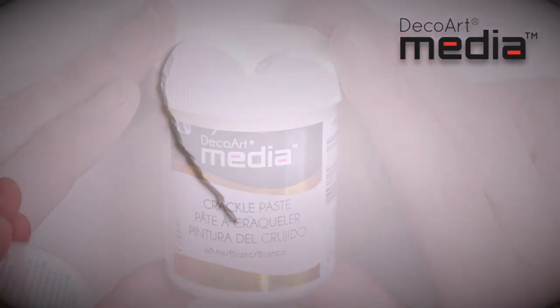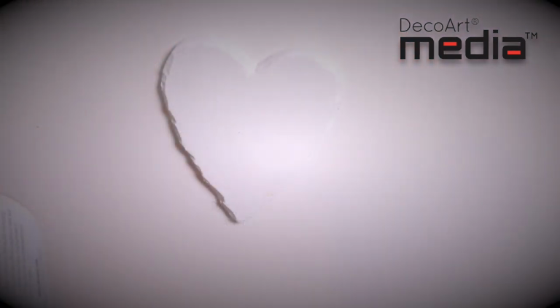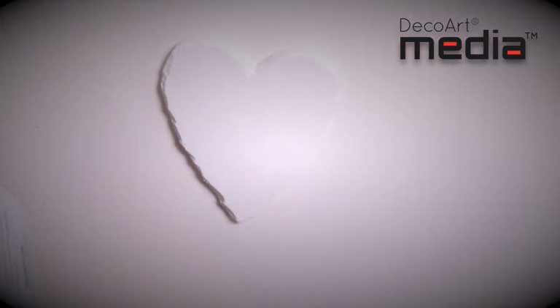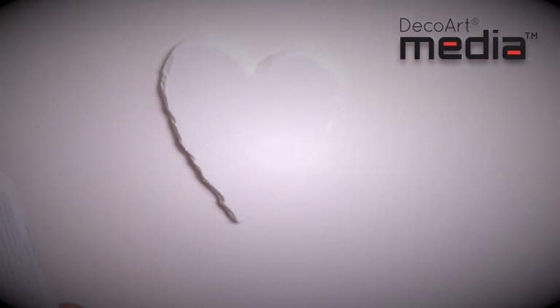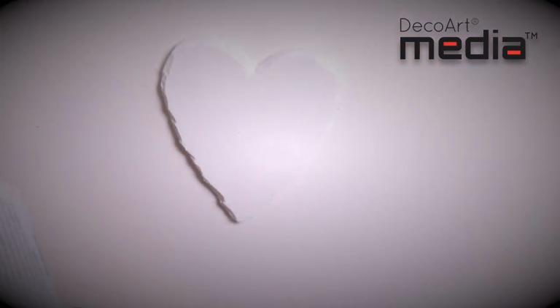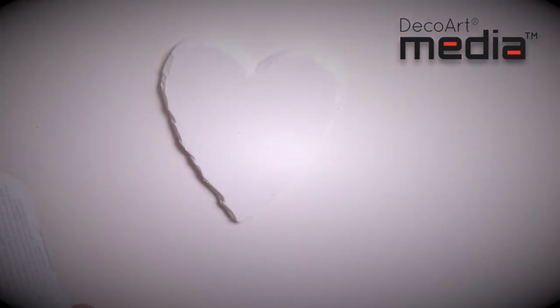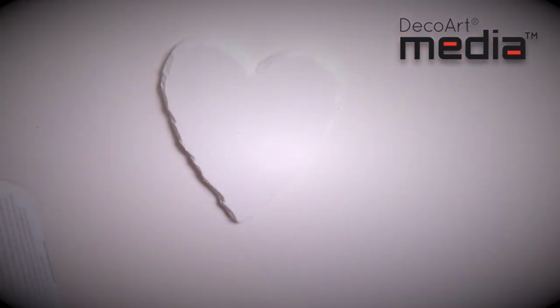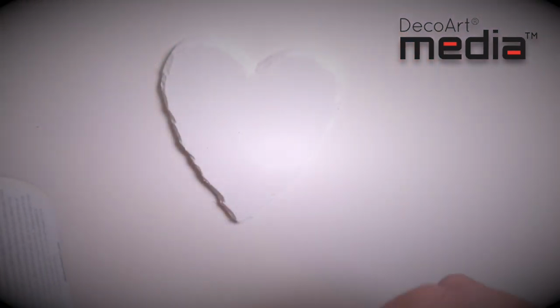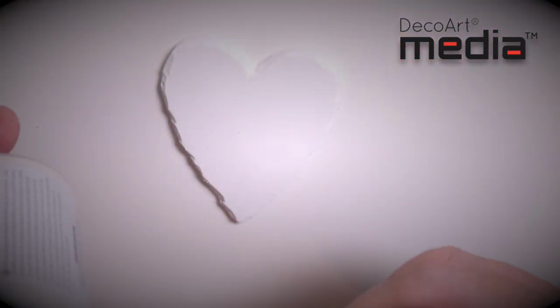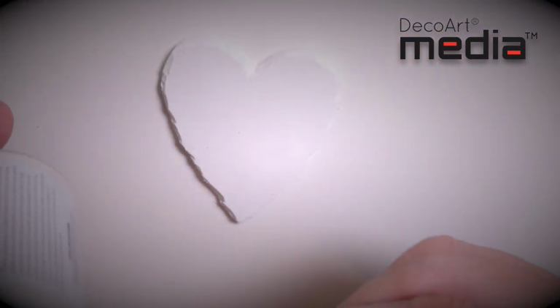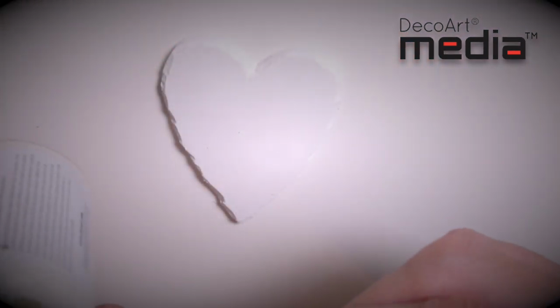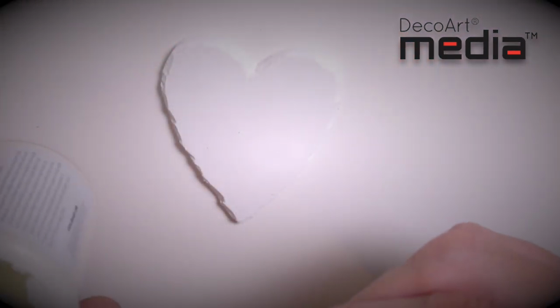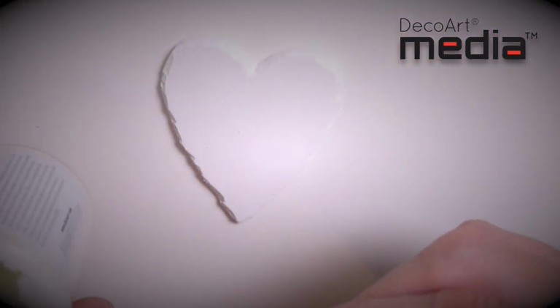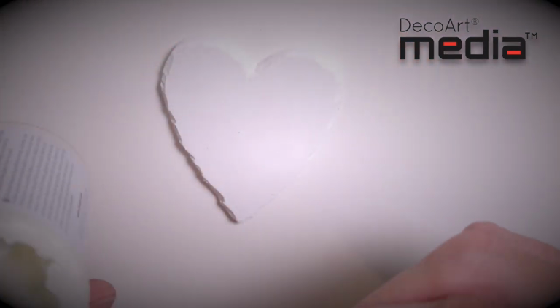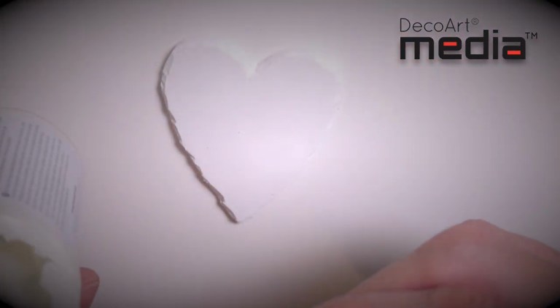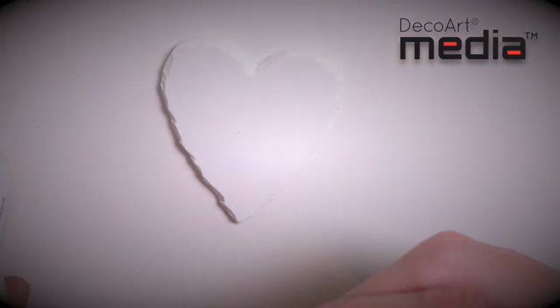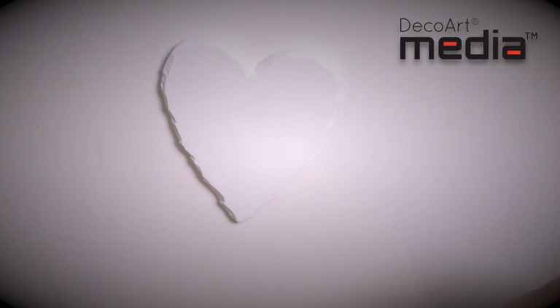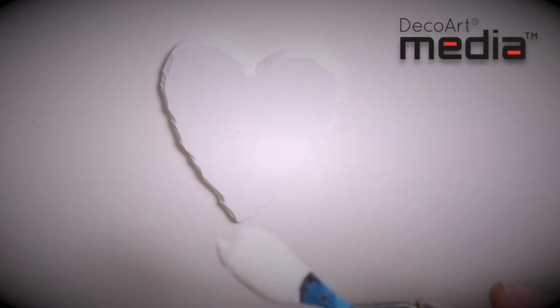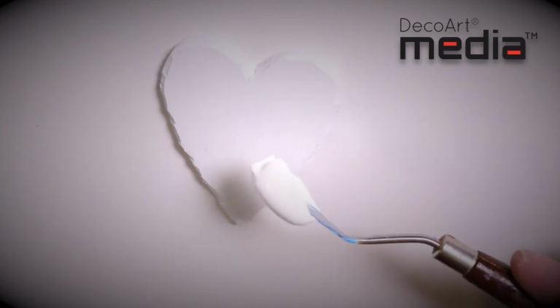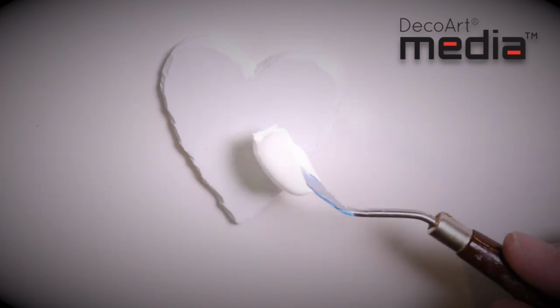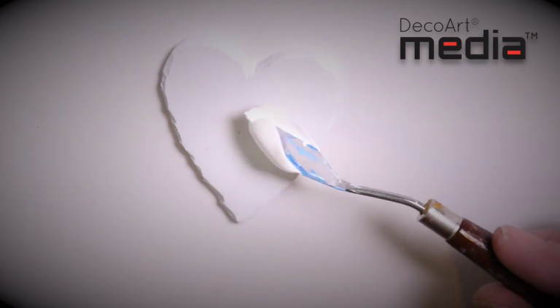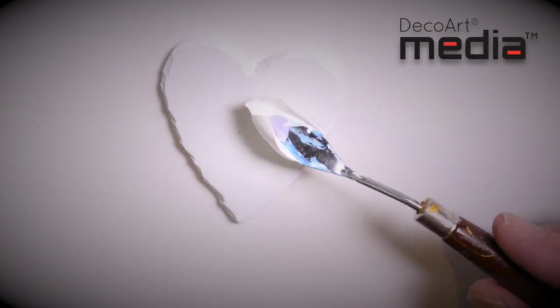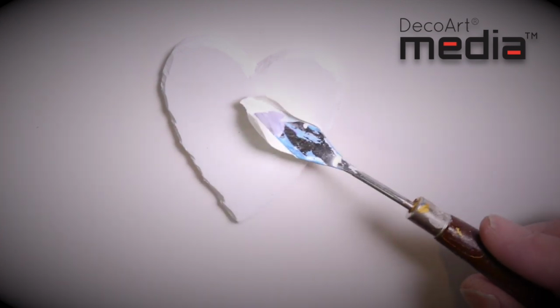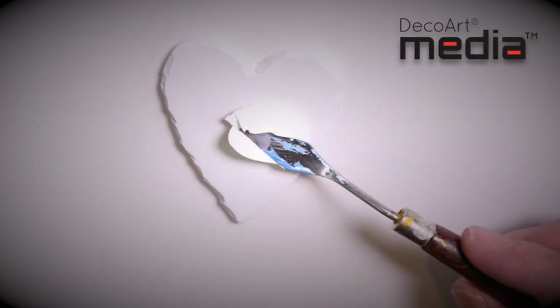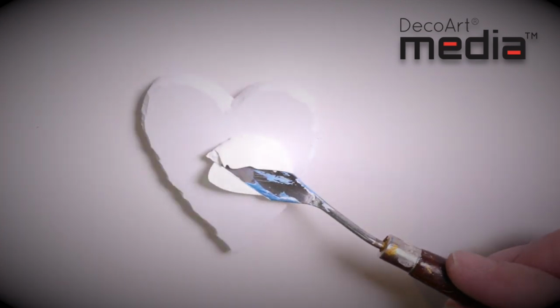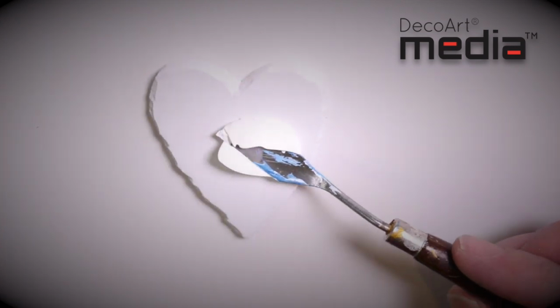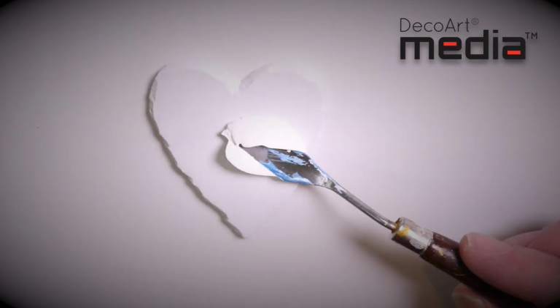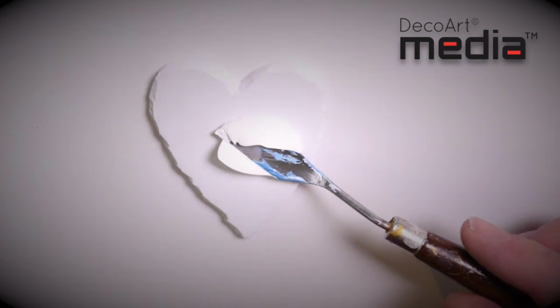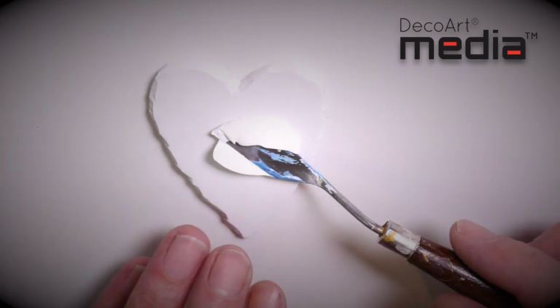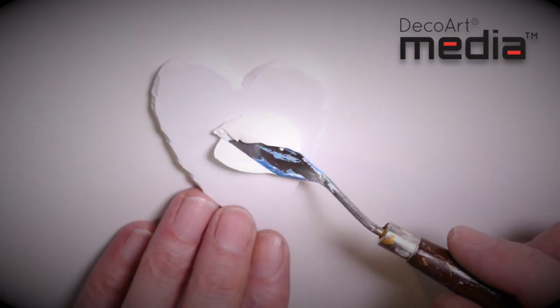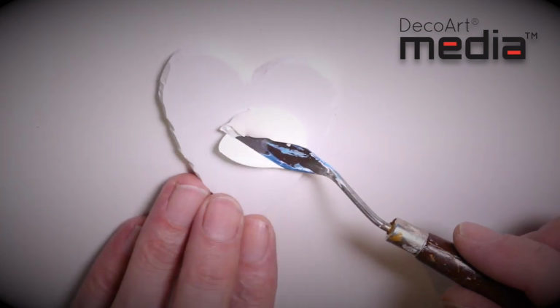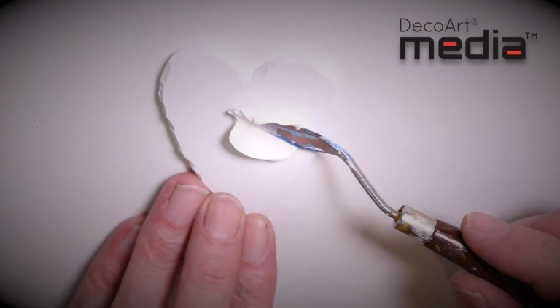Before applying the crackle paste, the surface needs to be sealed, so I've given this heart a coat of white gesso first.